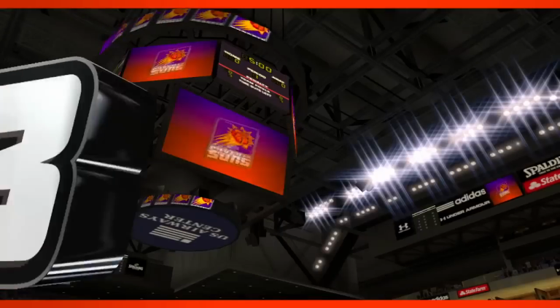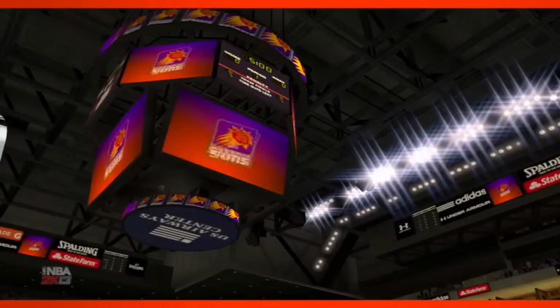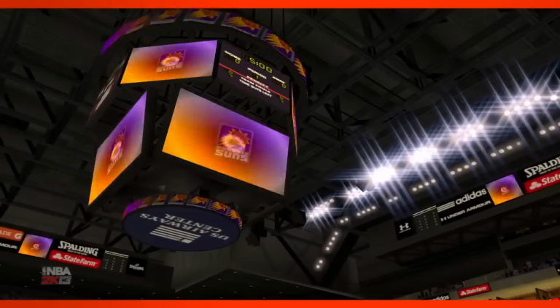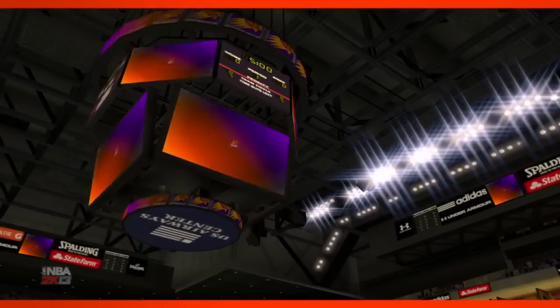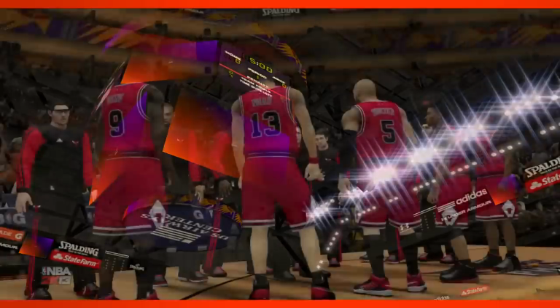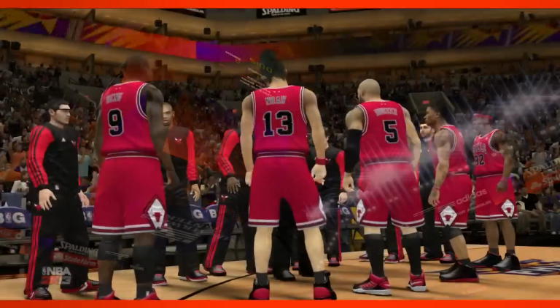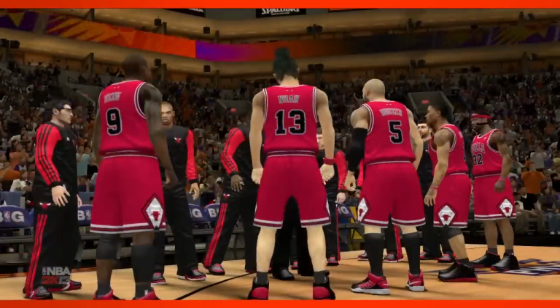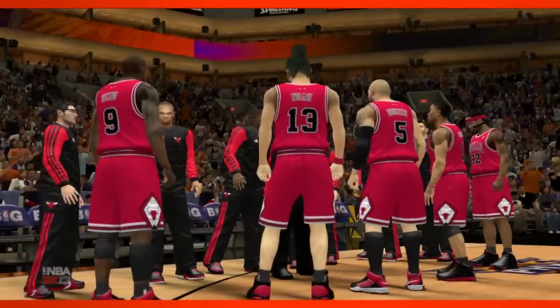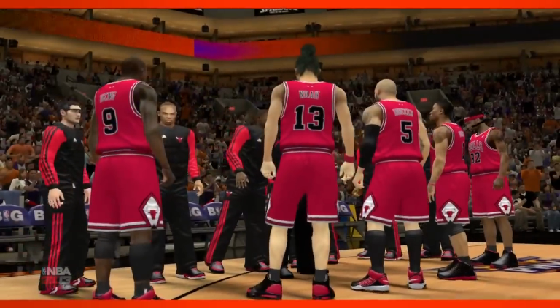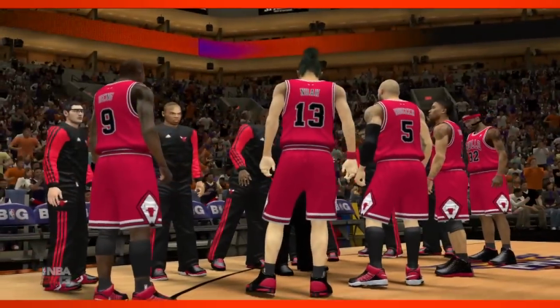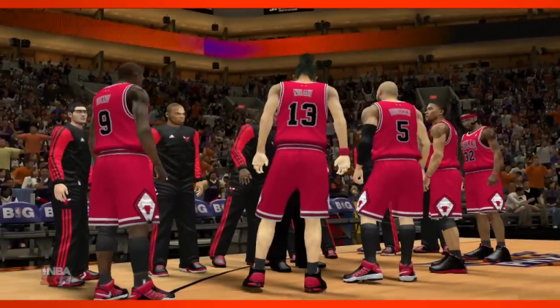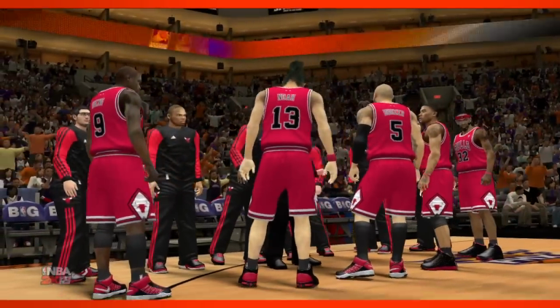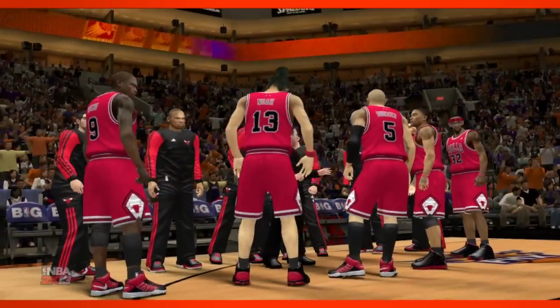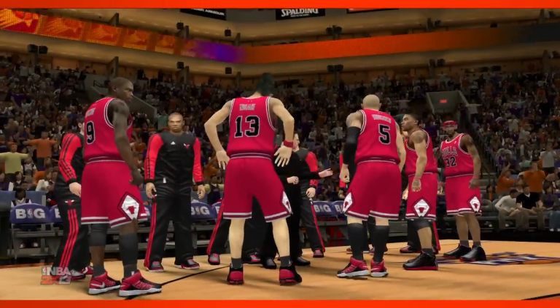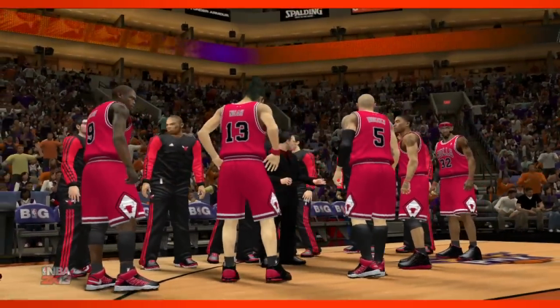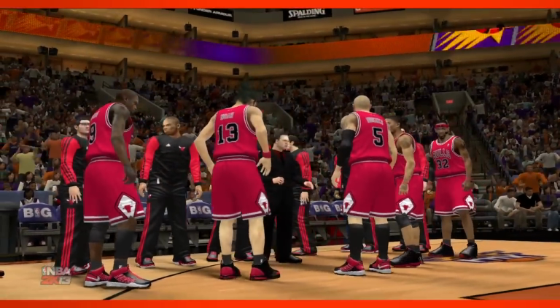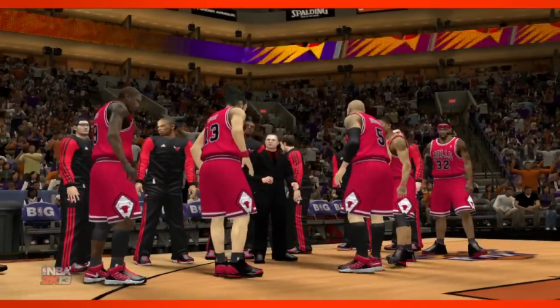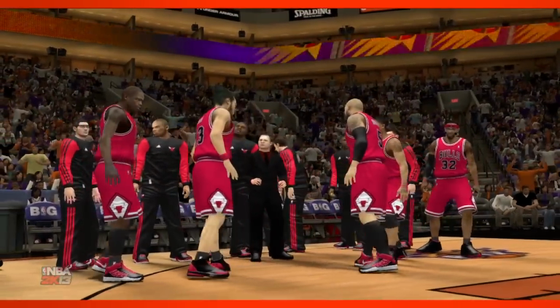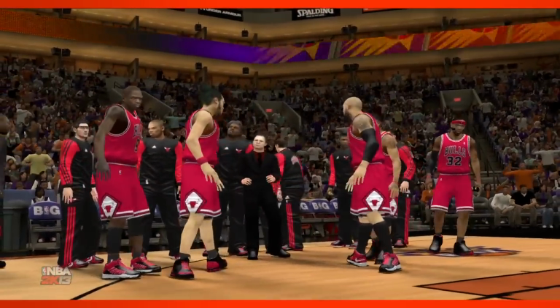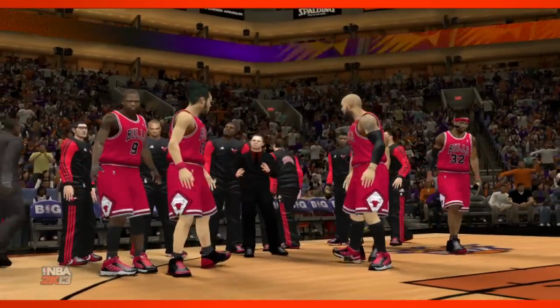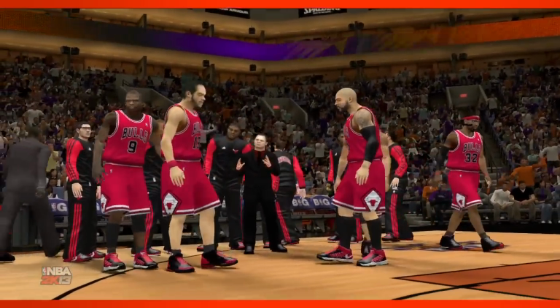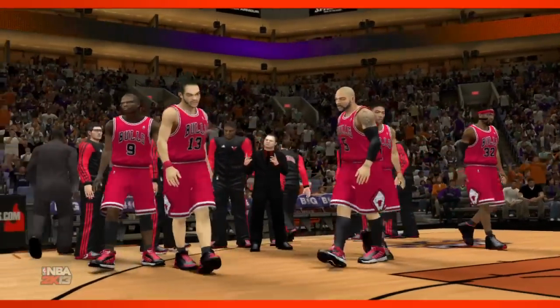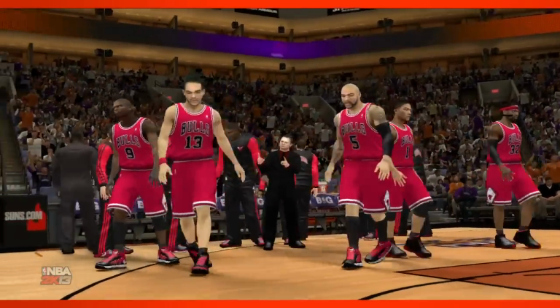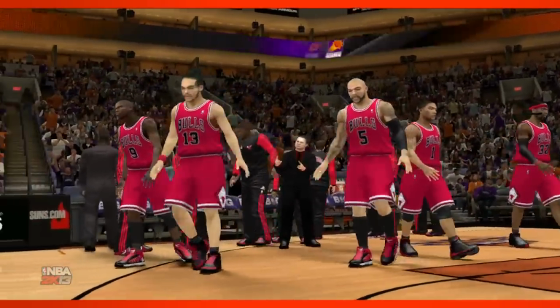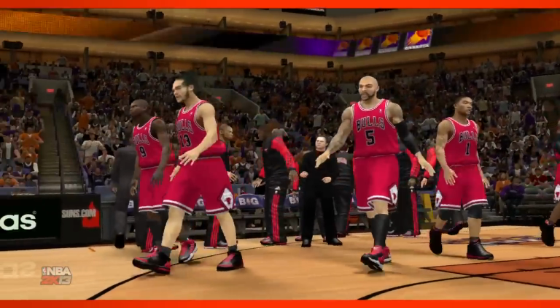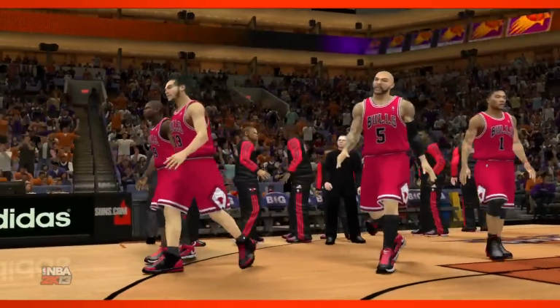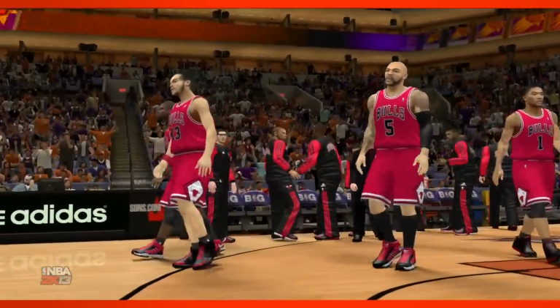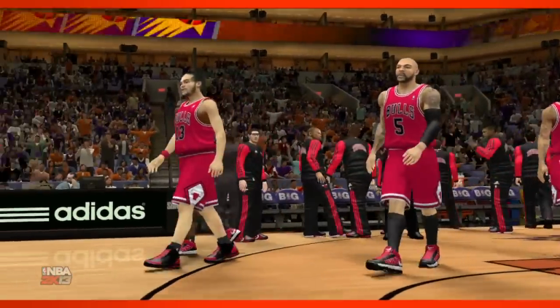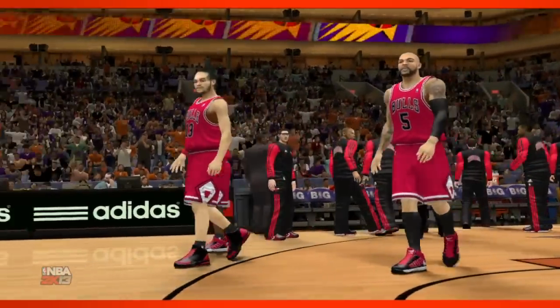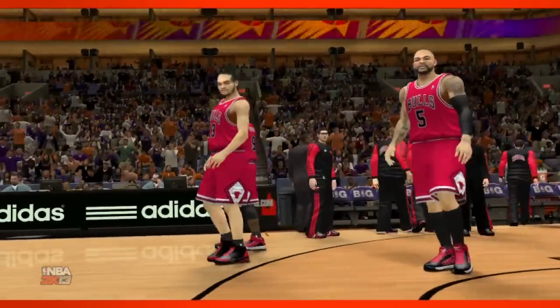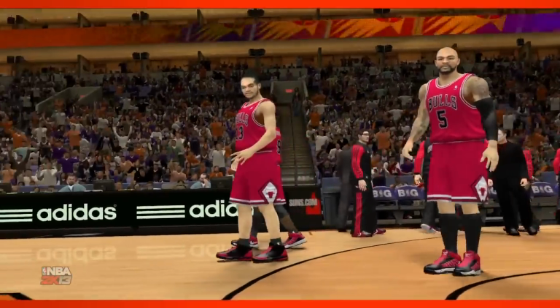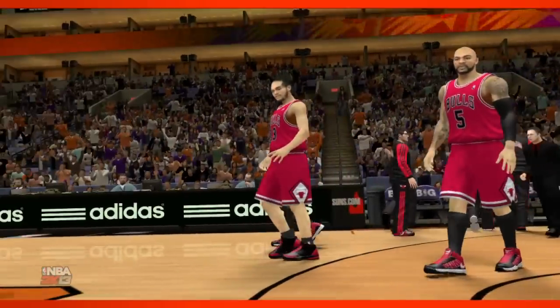We're excited to talk about NBA 2K13 for Wii U, which will be available at launch of the console on November 18th.